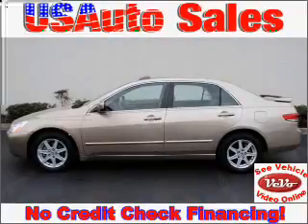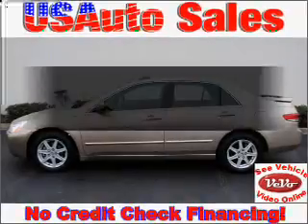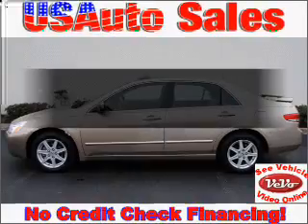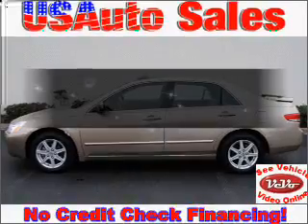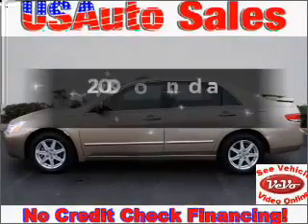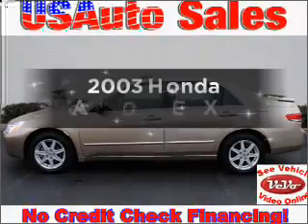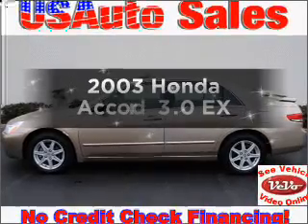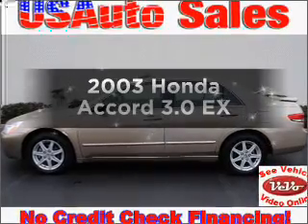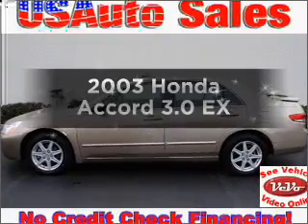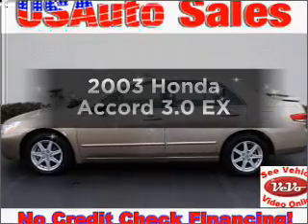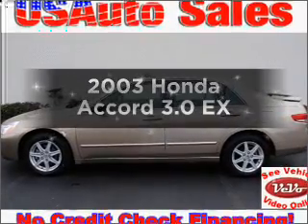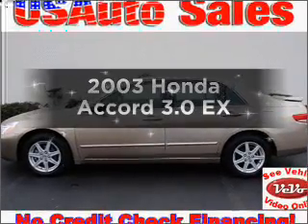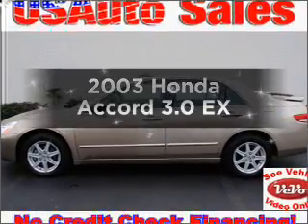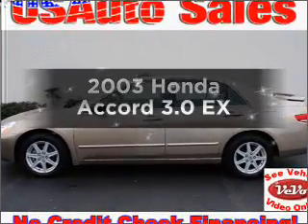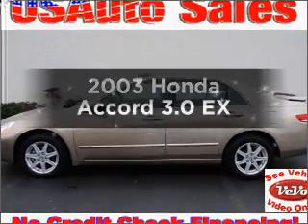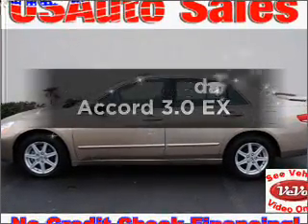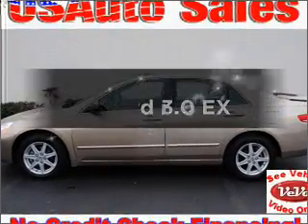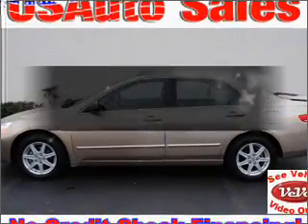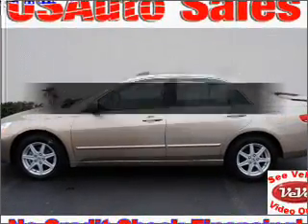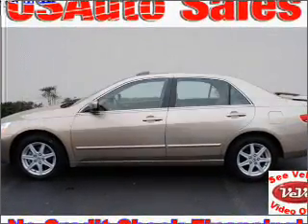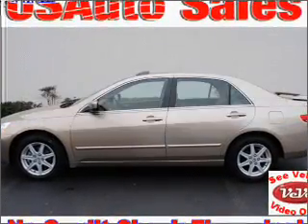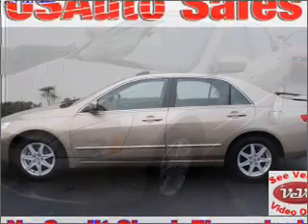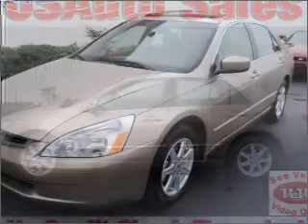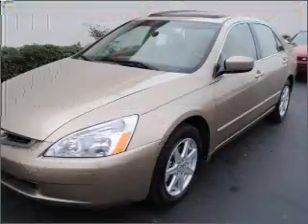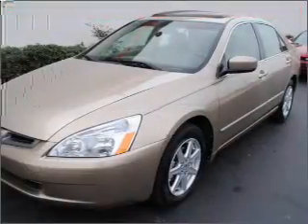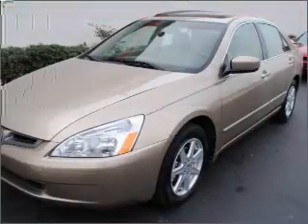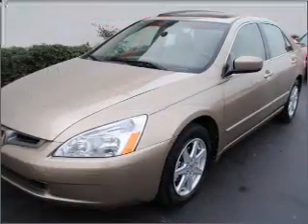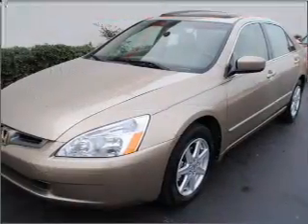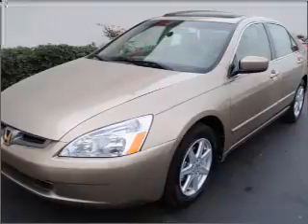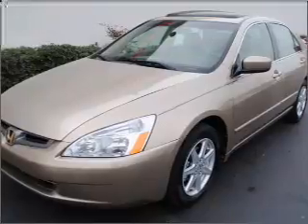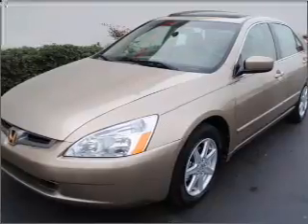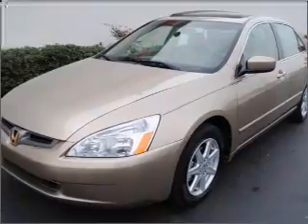Check out this 2003 Honda Accord. Travel the roads in style and comfort in this great vehicle.